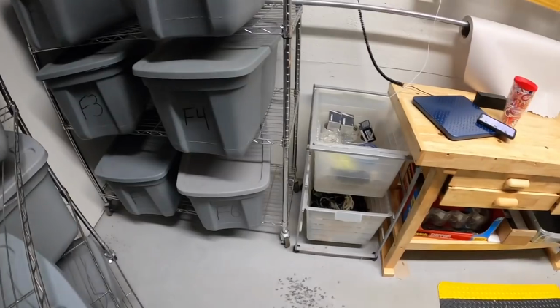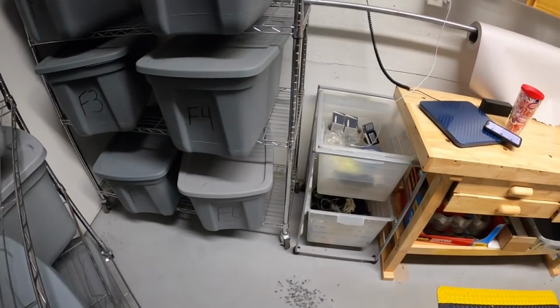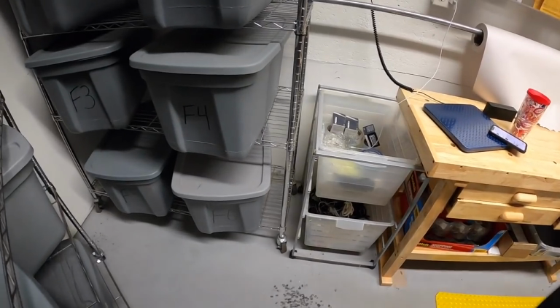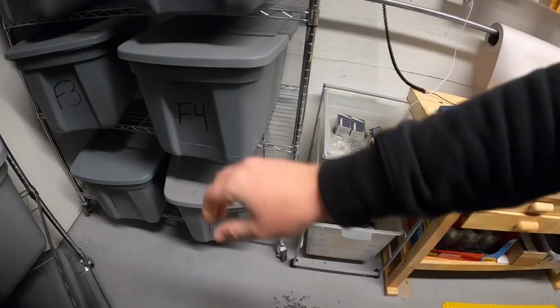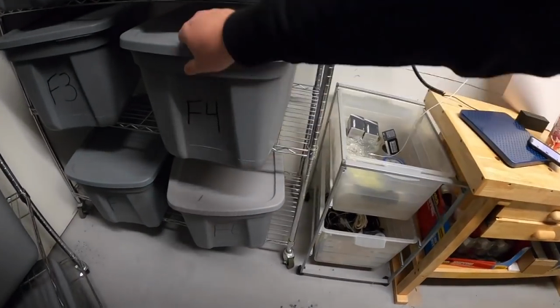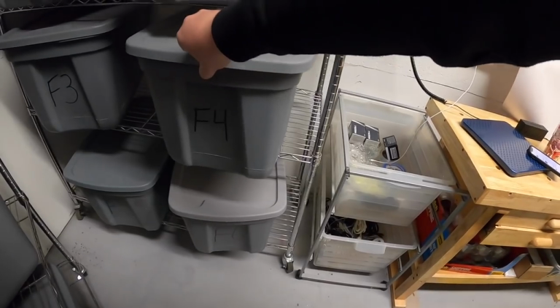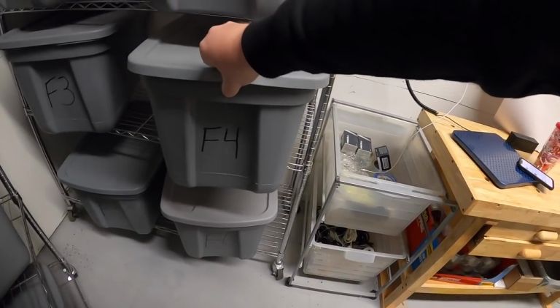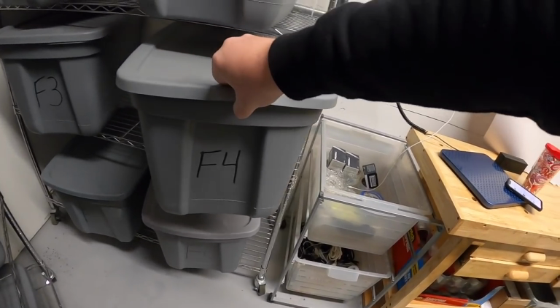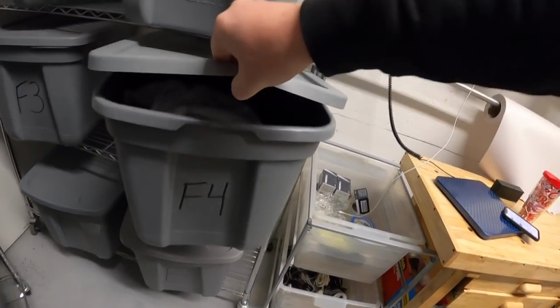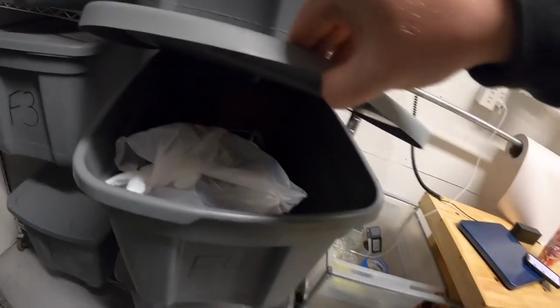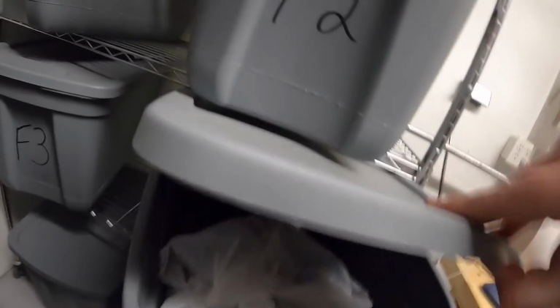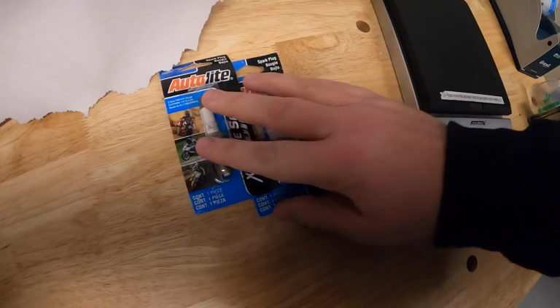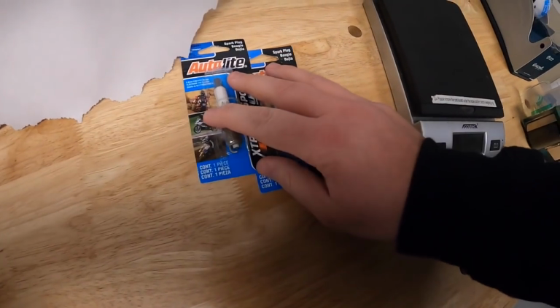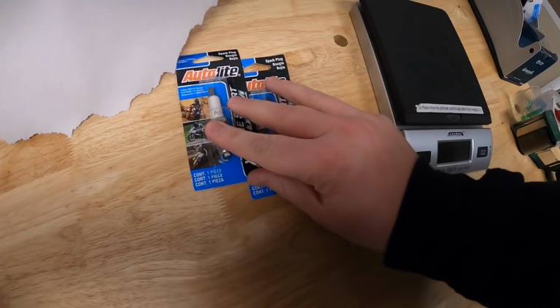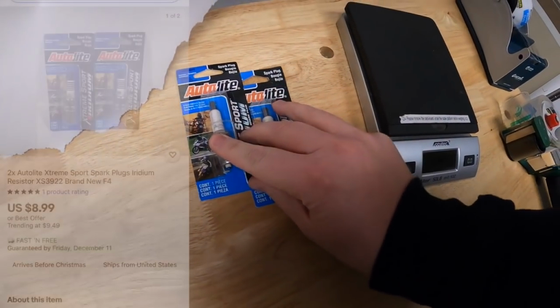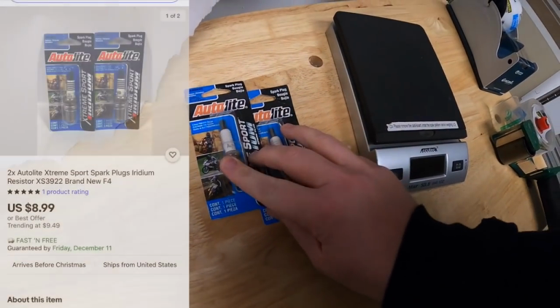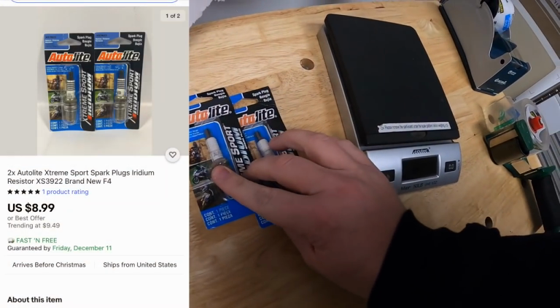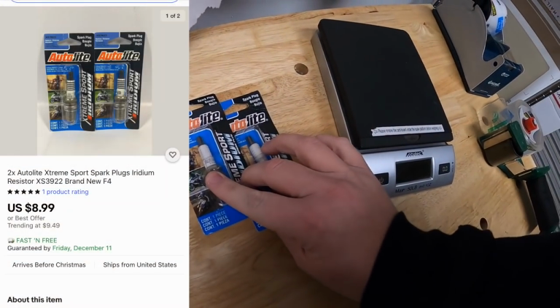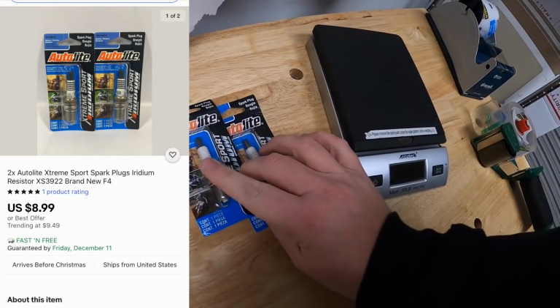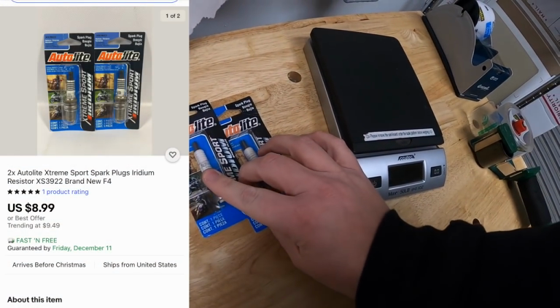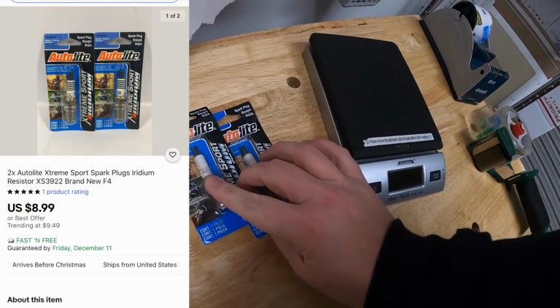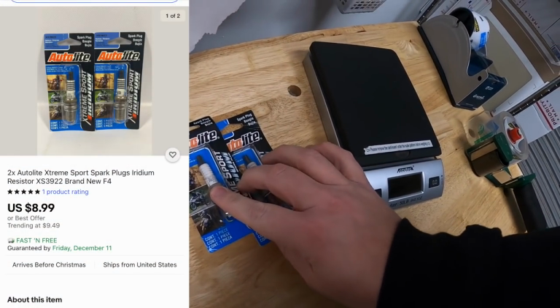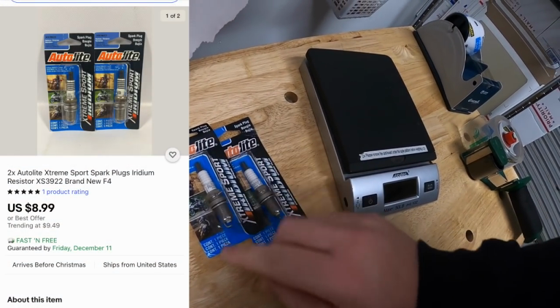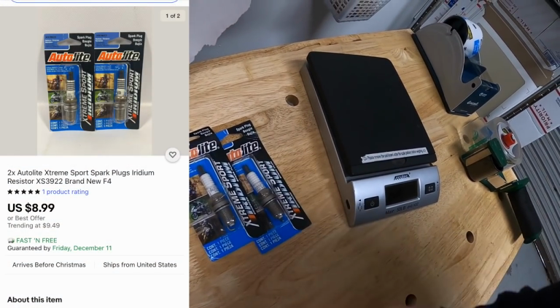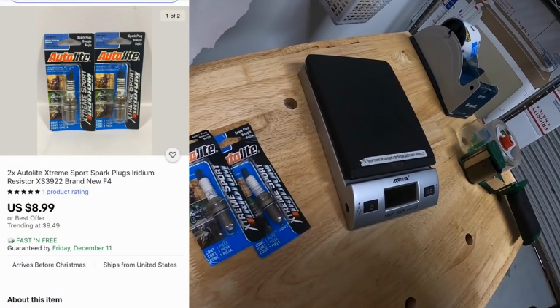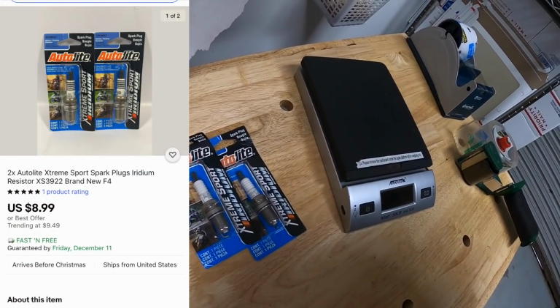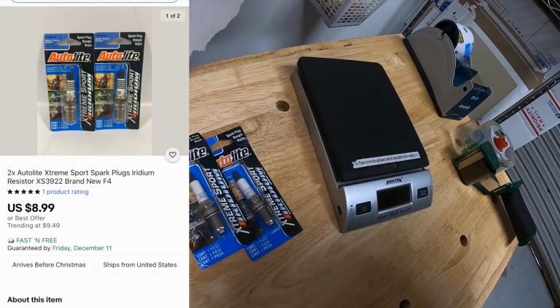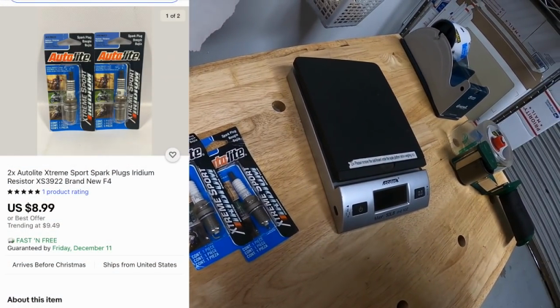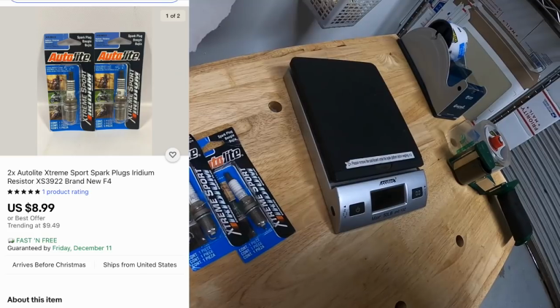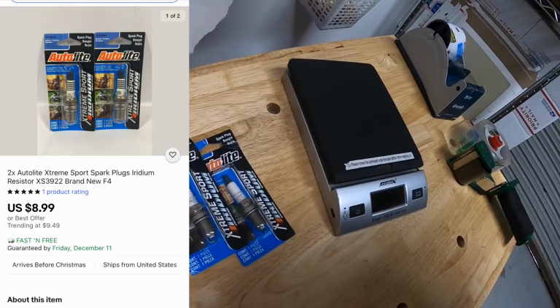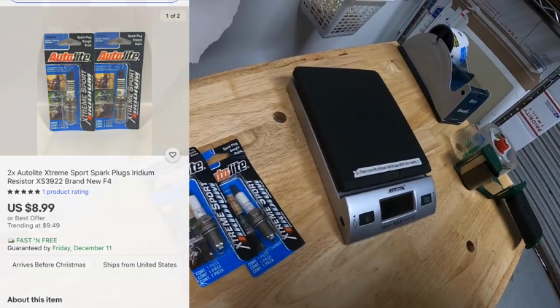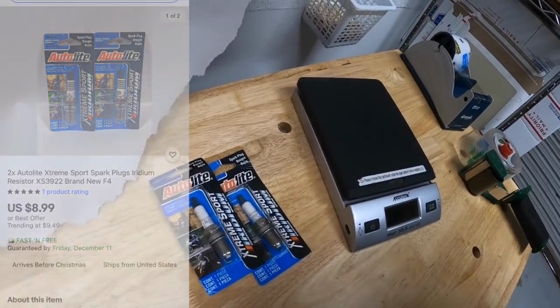Next is an F4. These are a couple of spark plugs. I've got 50 cents into the pair. They sold for $8.99 plus shipping.